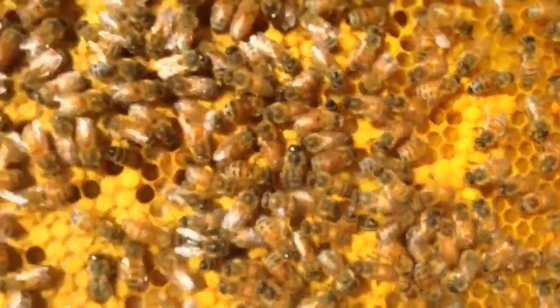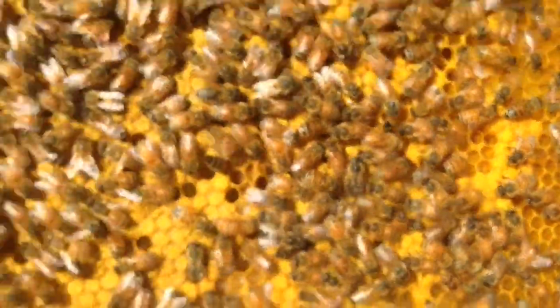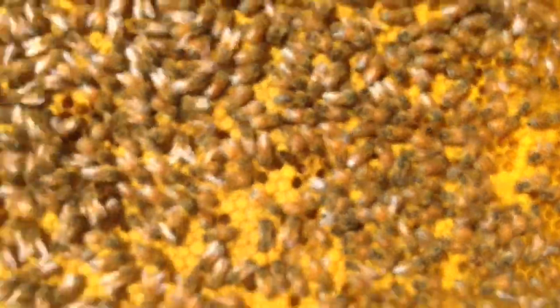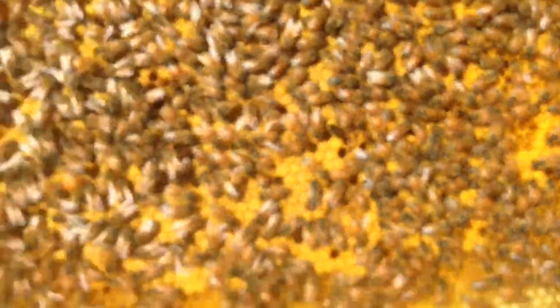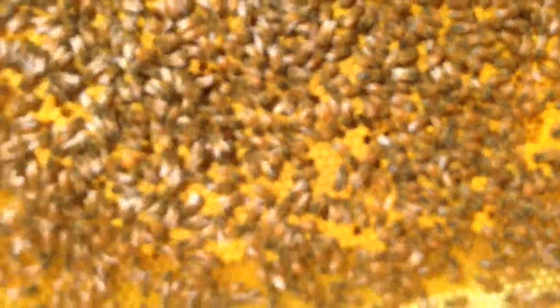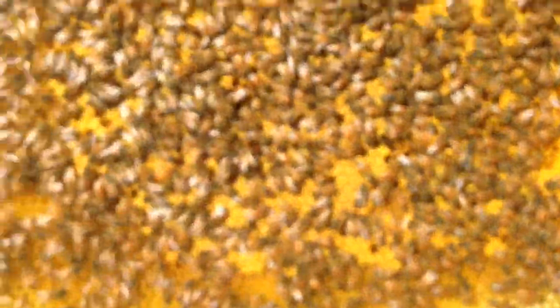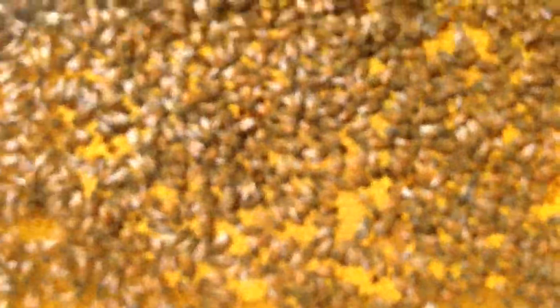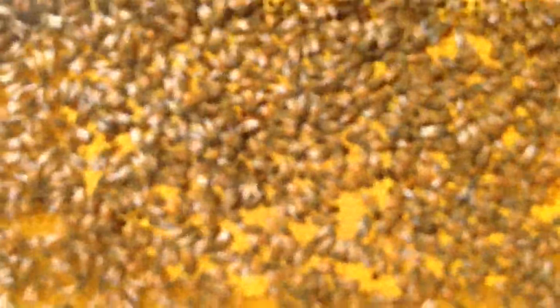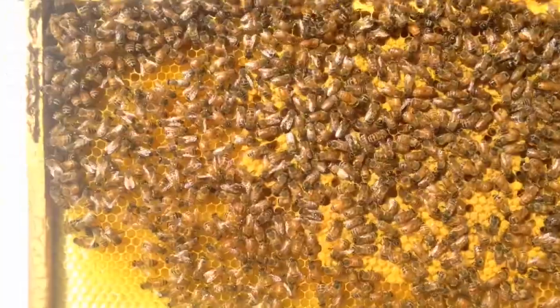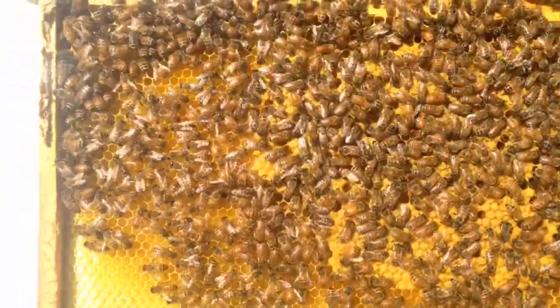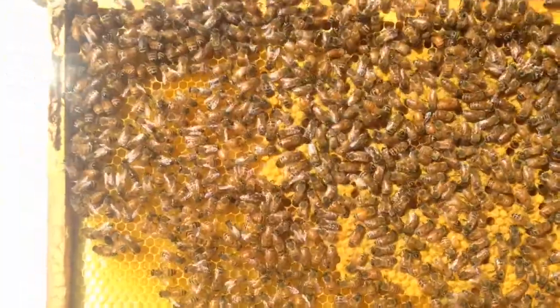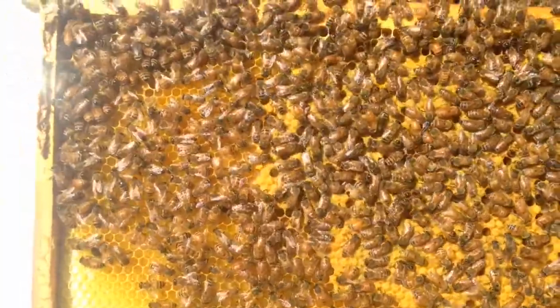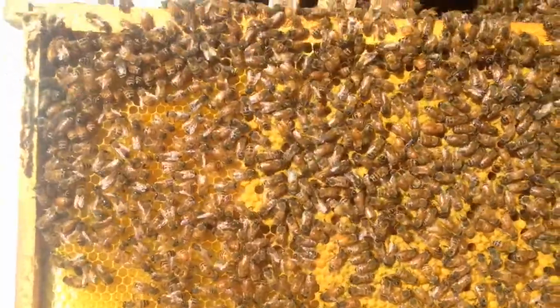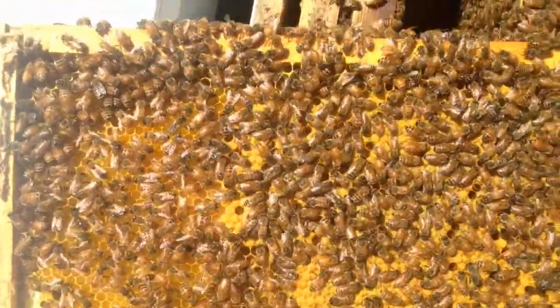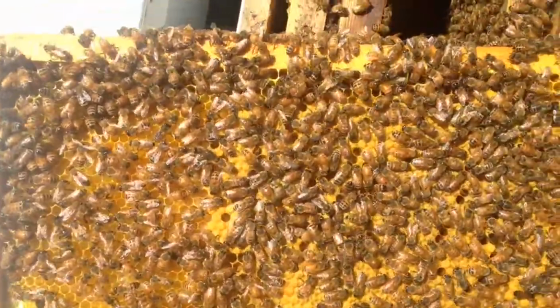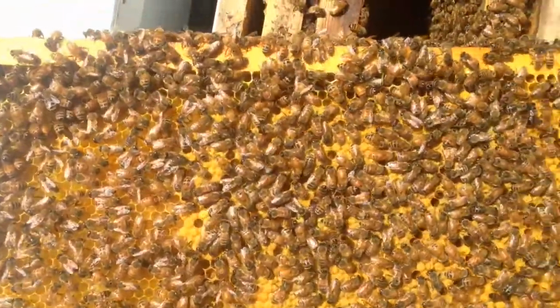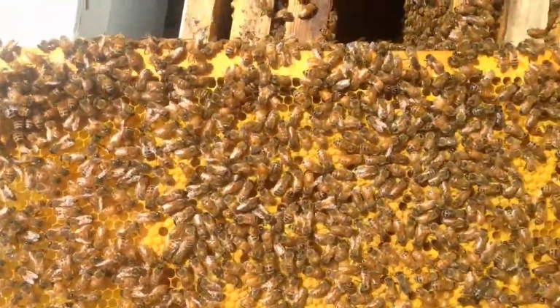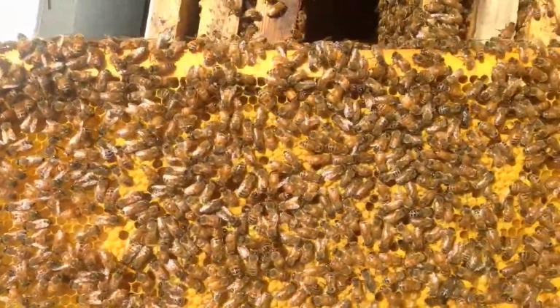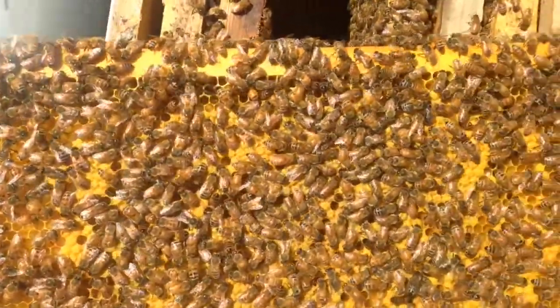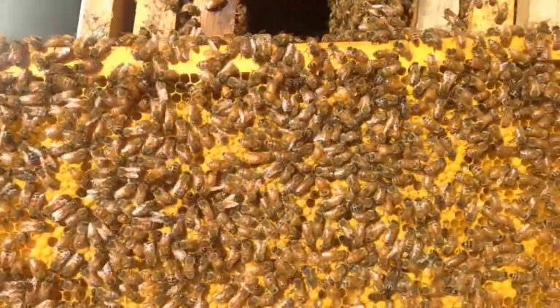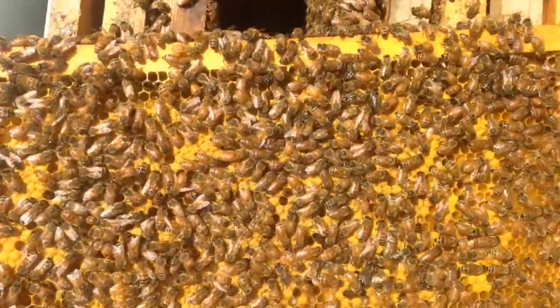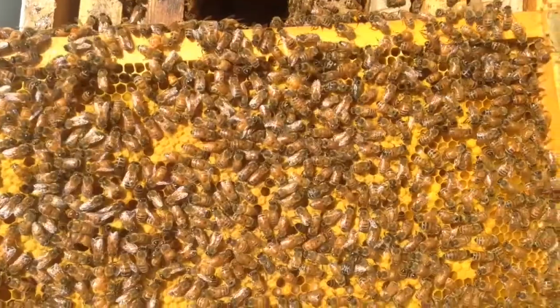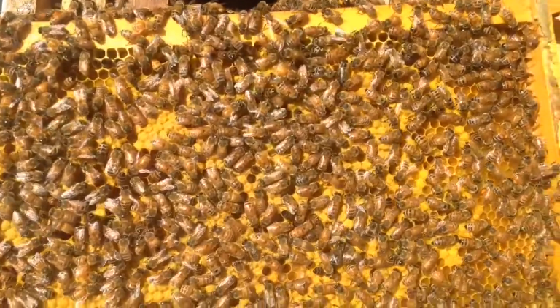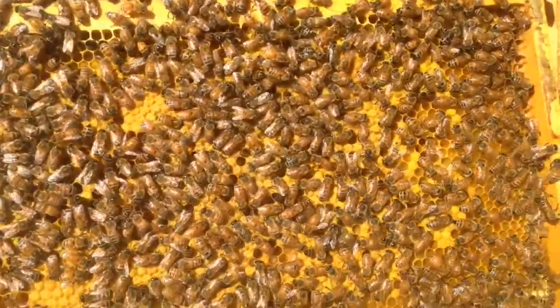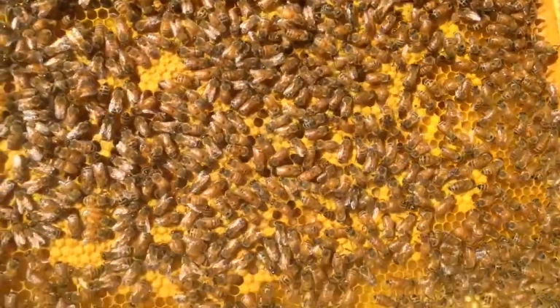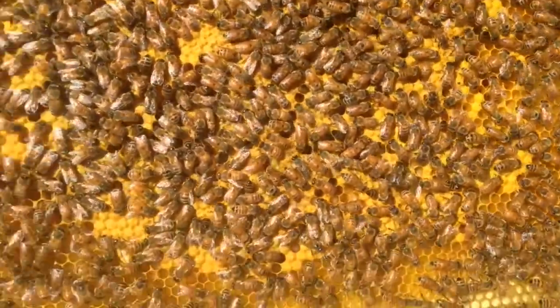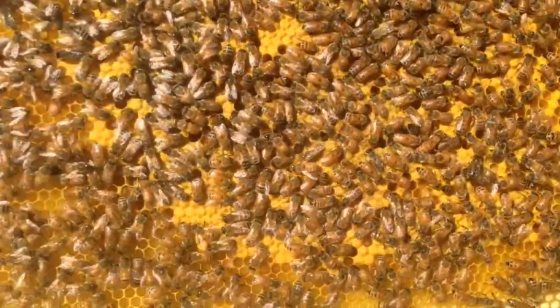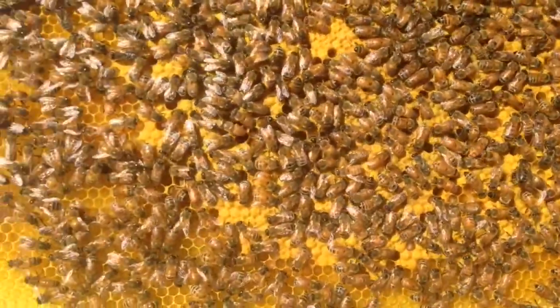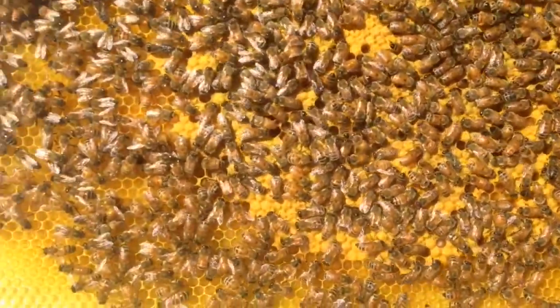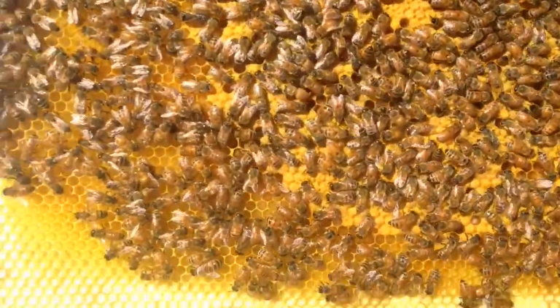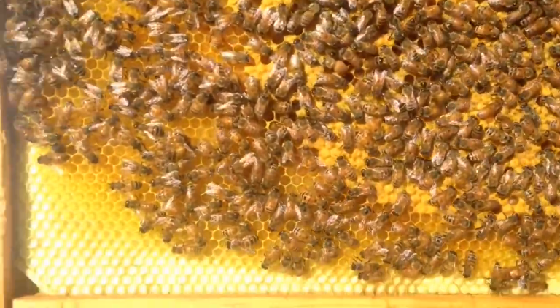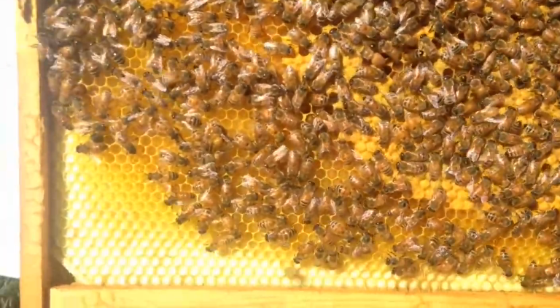Look how clean — so clean and tidy. They're doing such a good job.